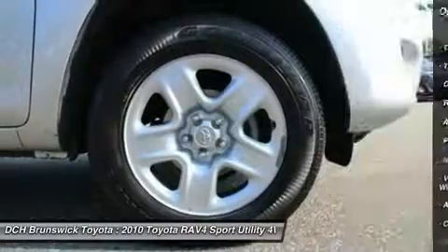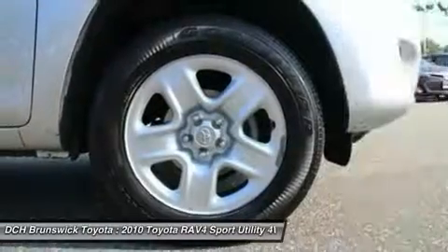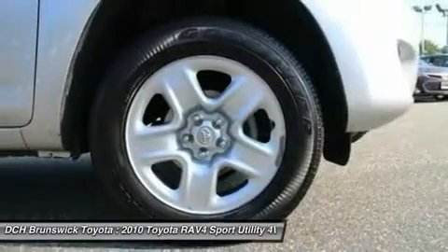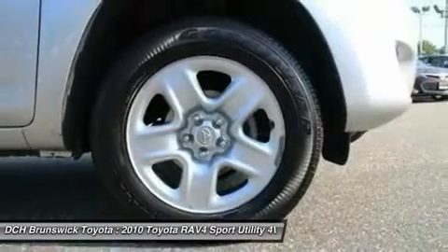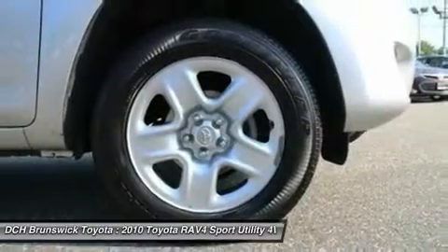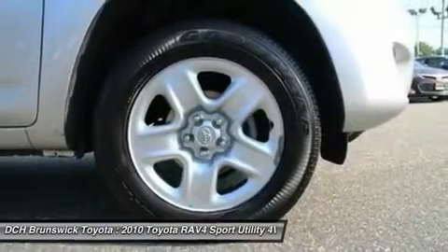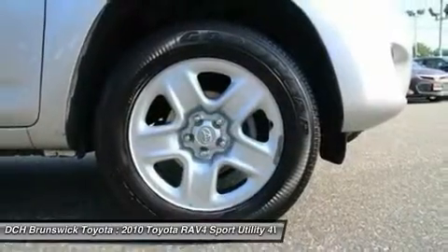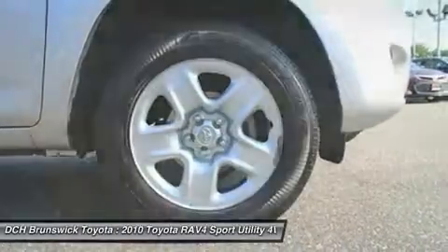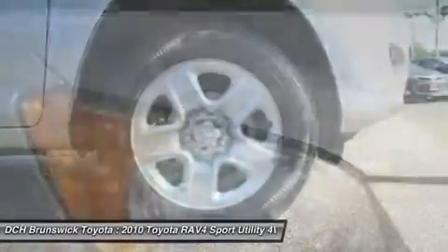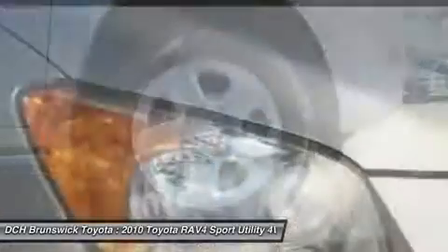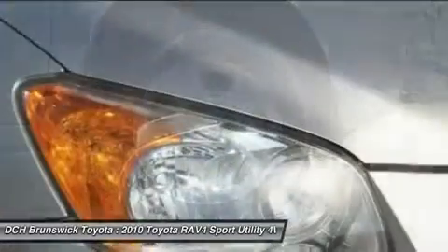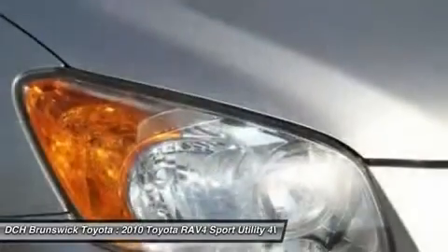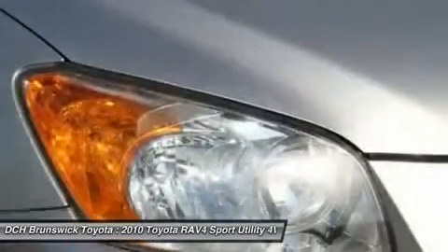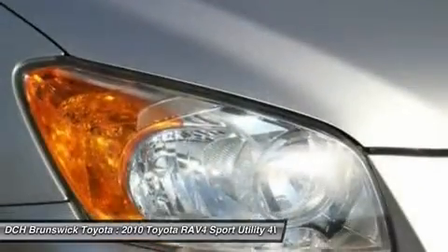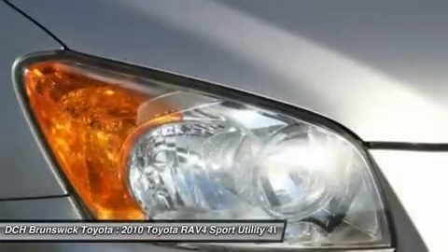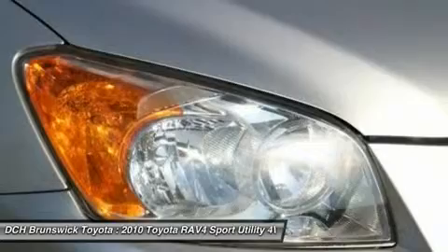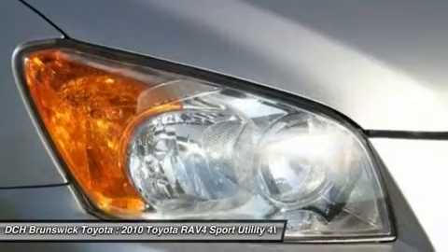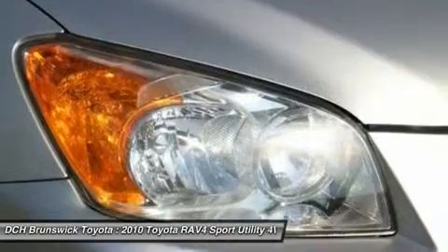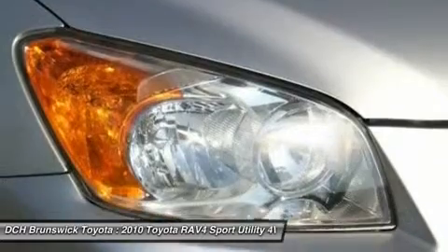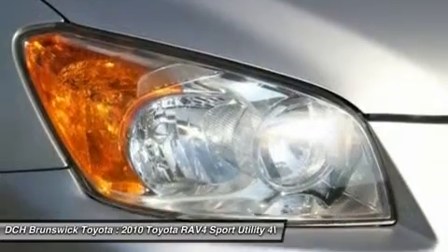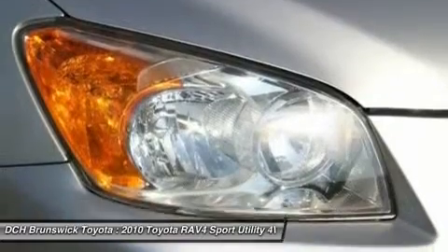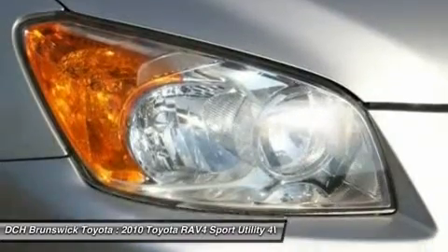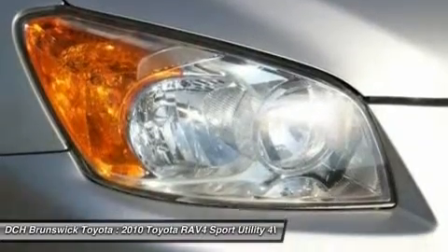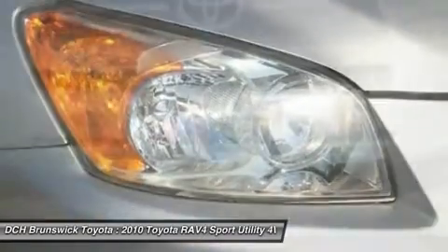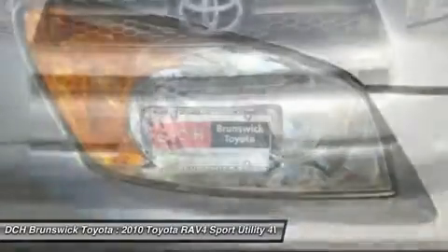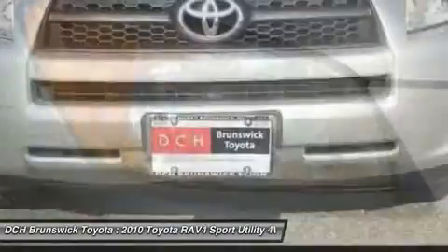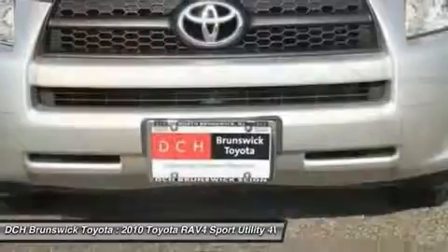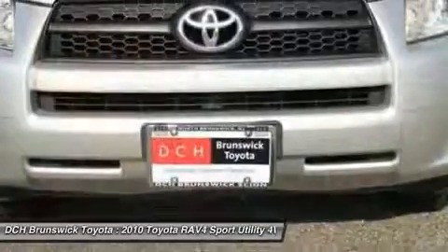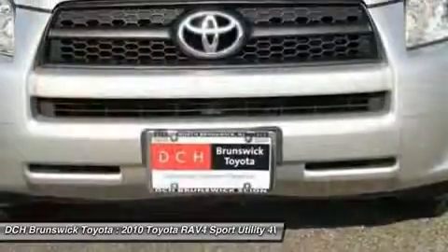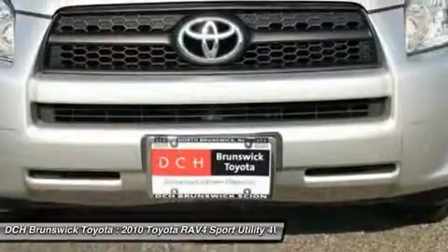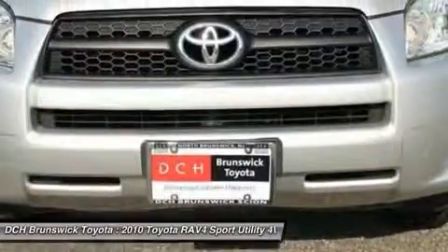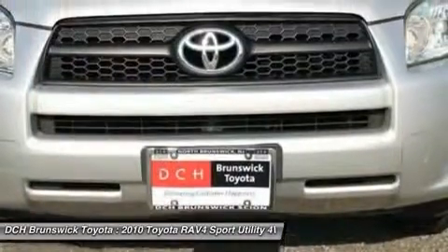Adjustable steering wheel, driver airbag, cruise control, four-wheel drive, four-wheel disc brakes.